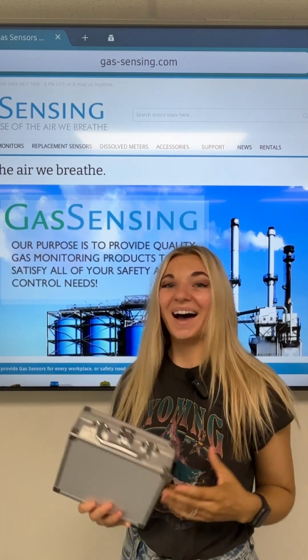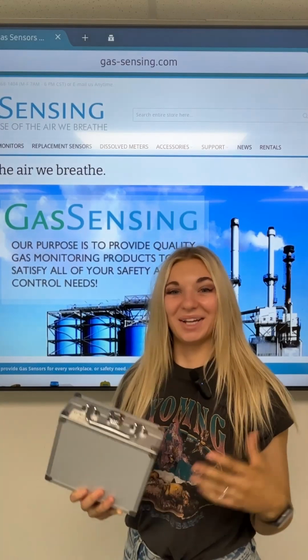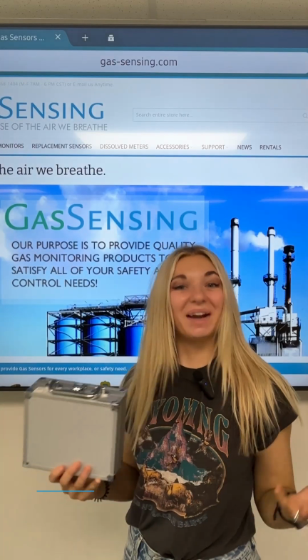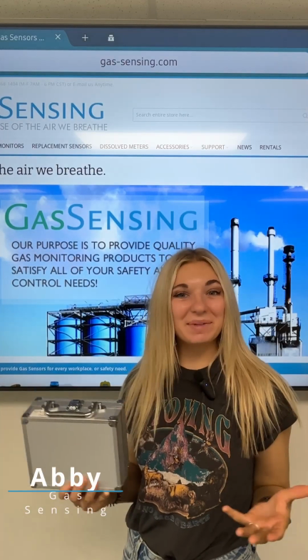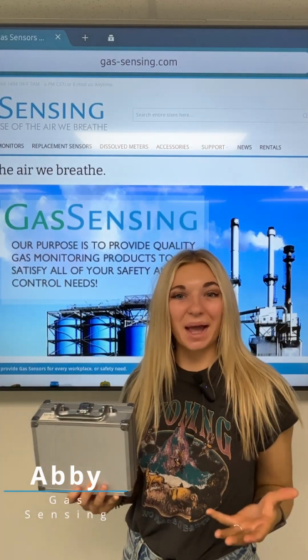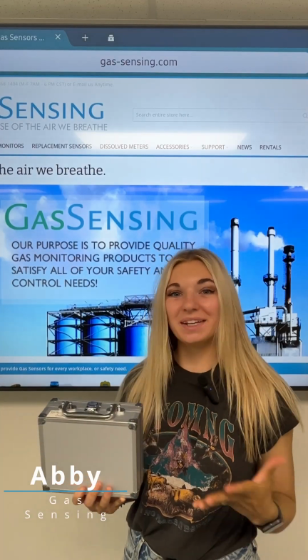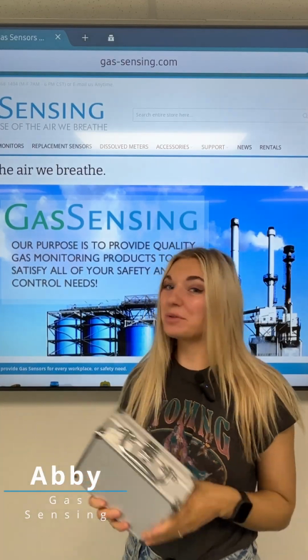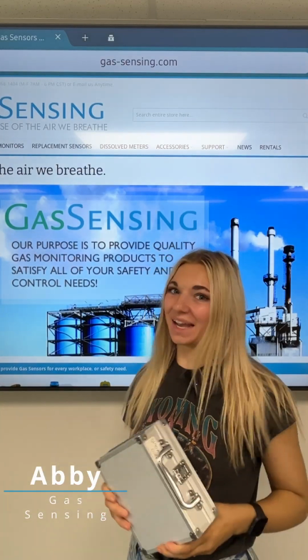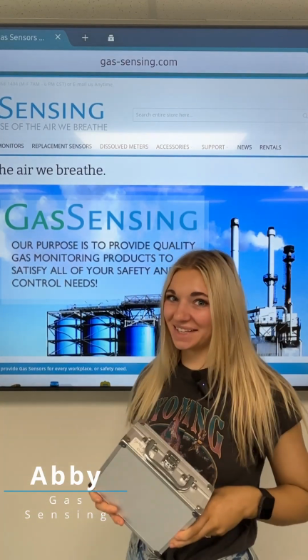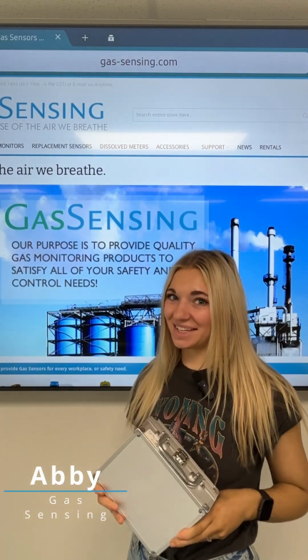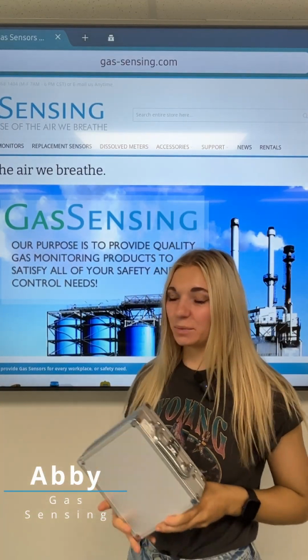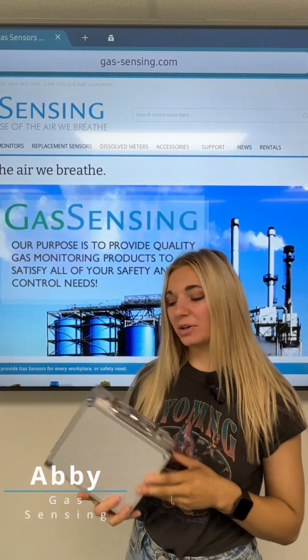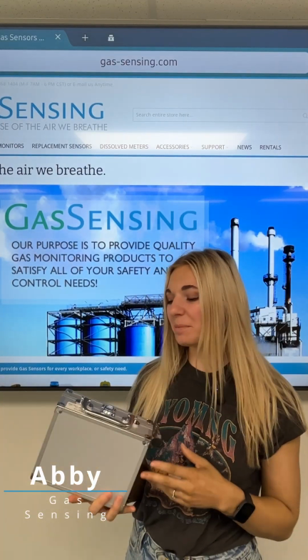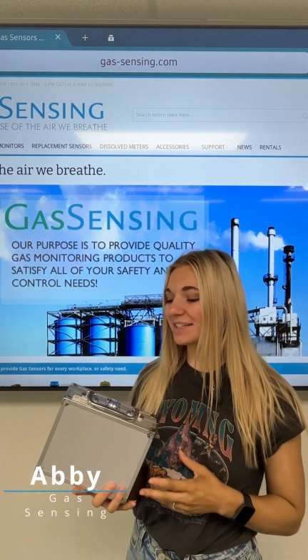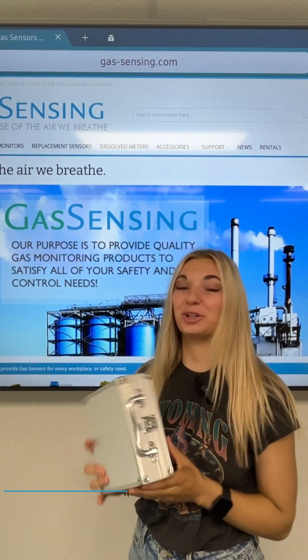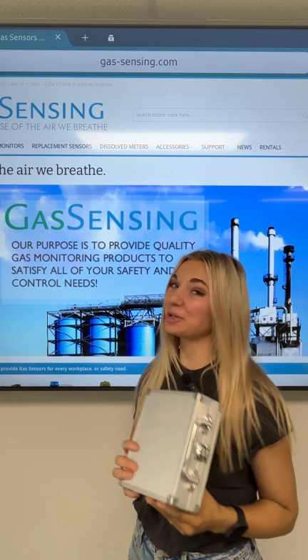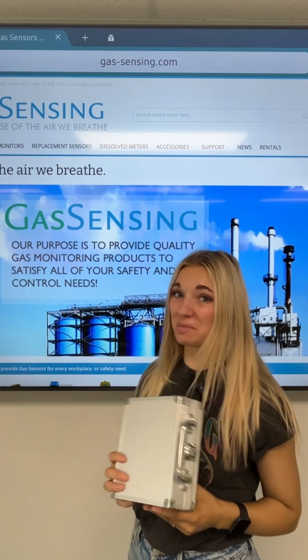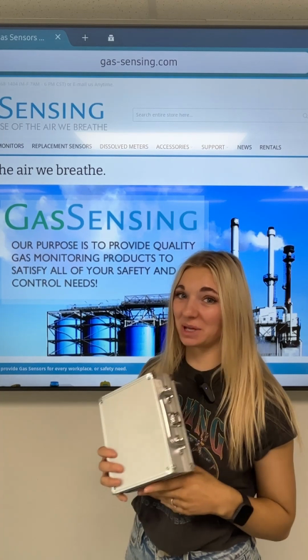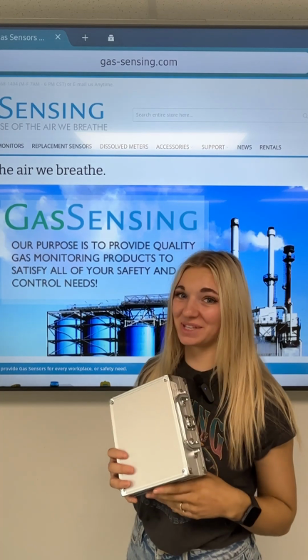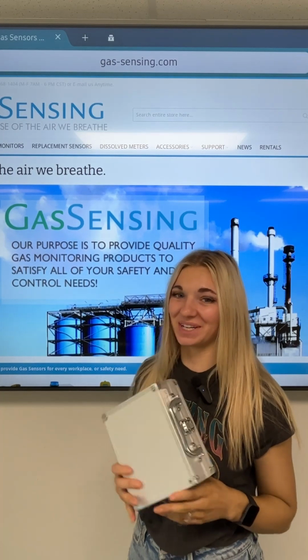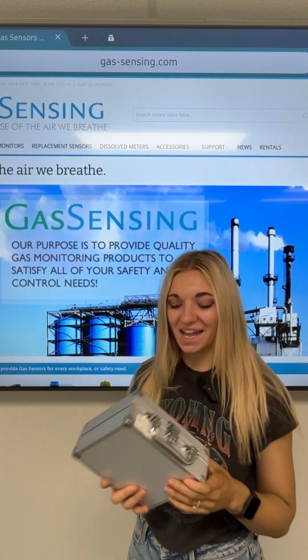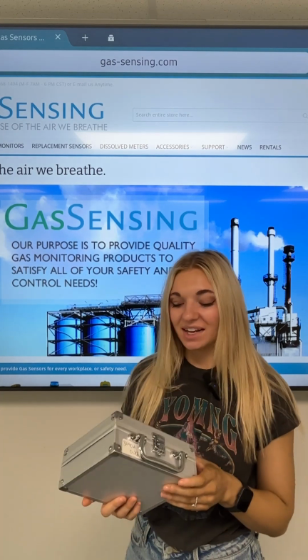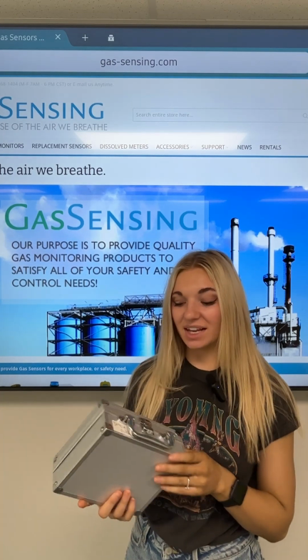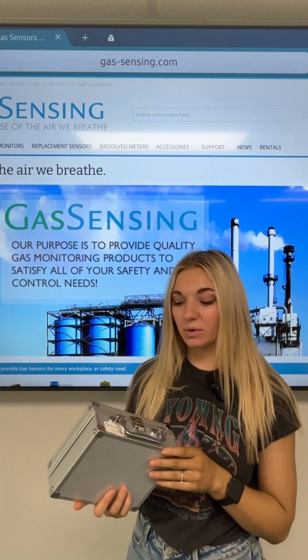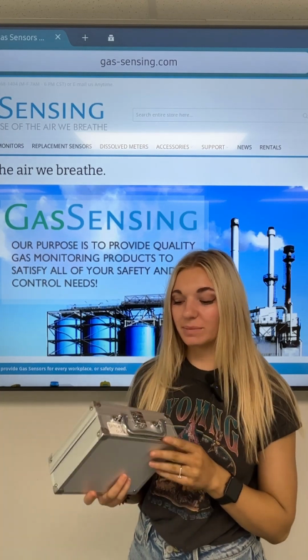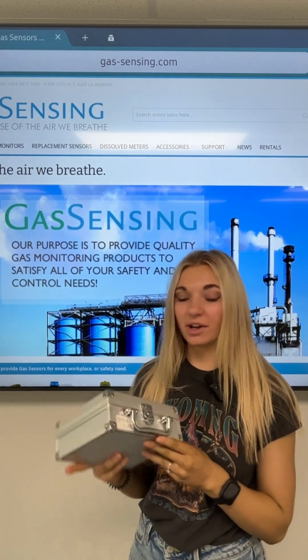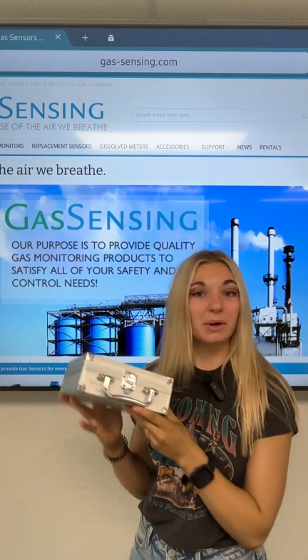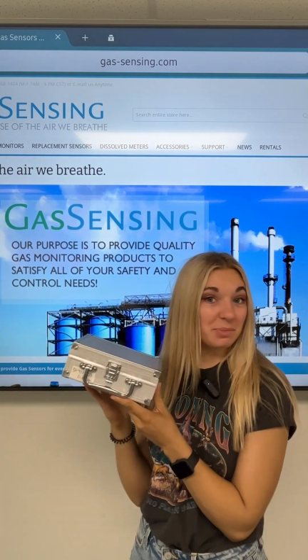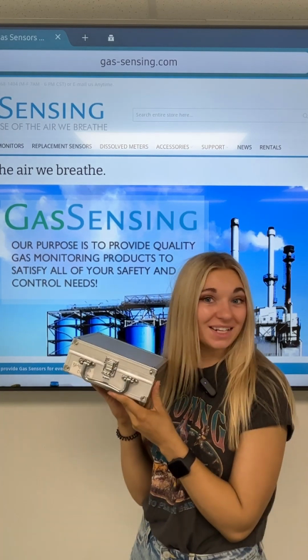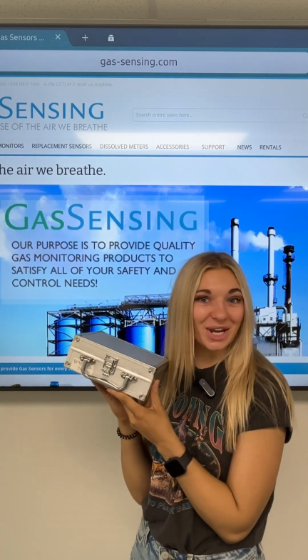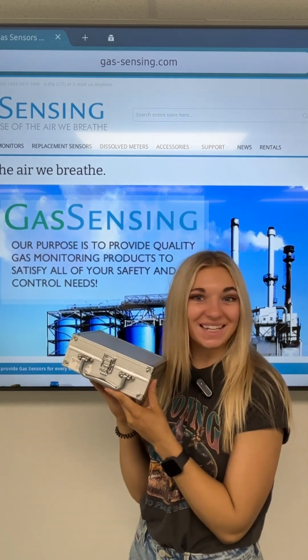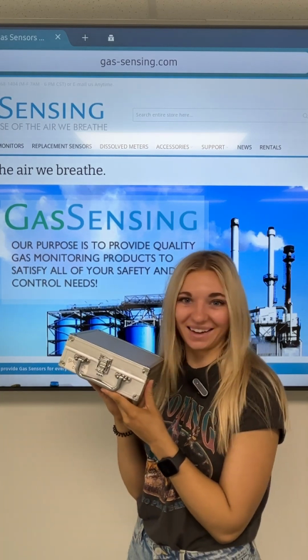Hi, my name is Abby and I'm with Gas Sensing. Welcome back to the Learn it with a Blonde series. Today we're going to be talking about the BH90A.